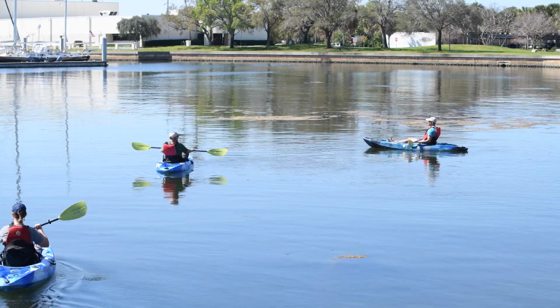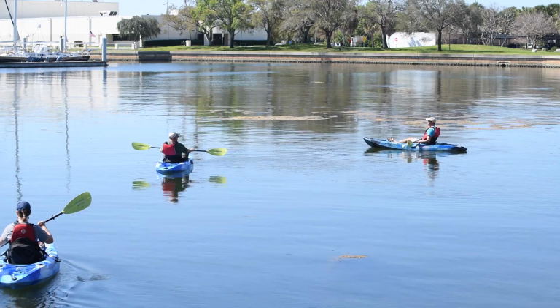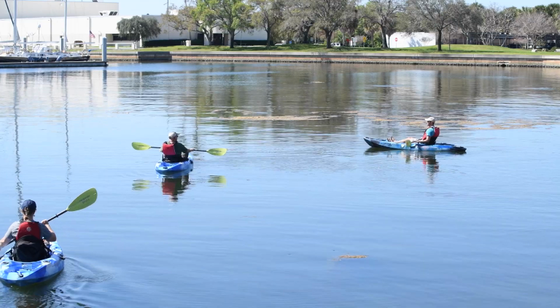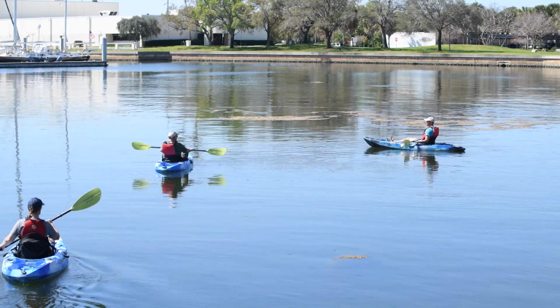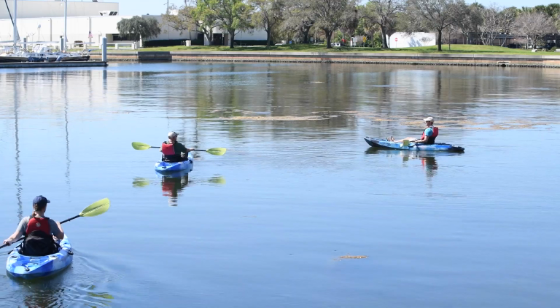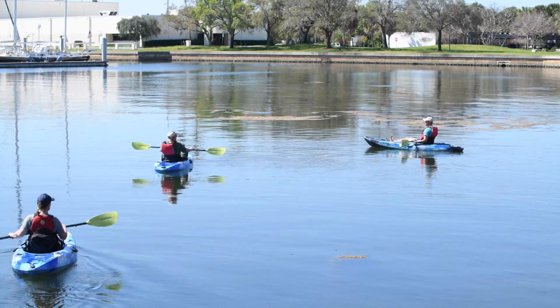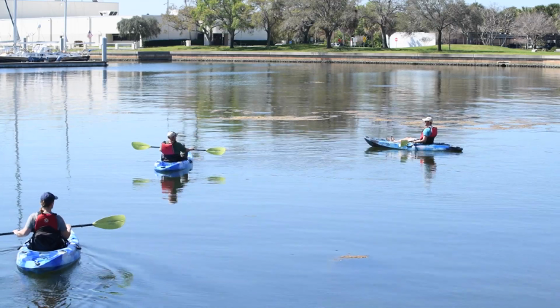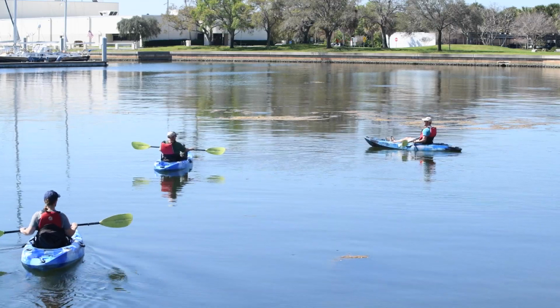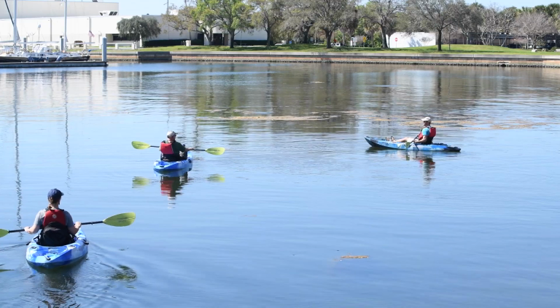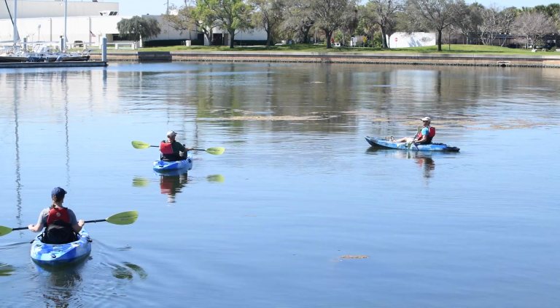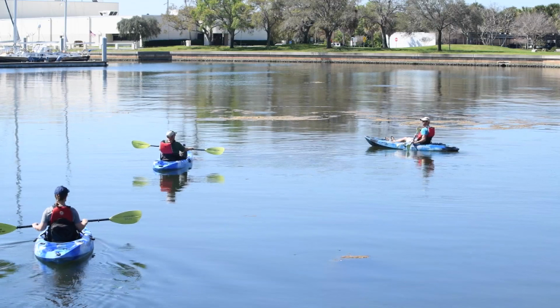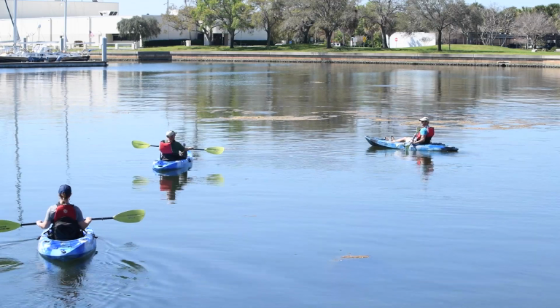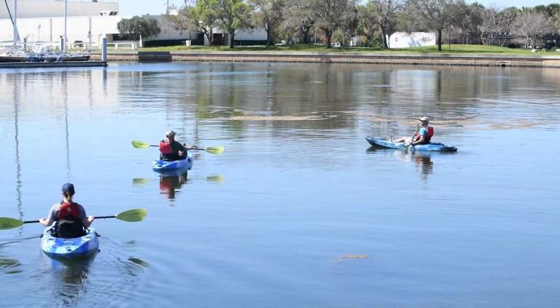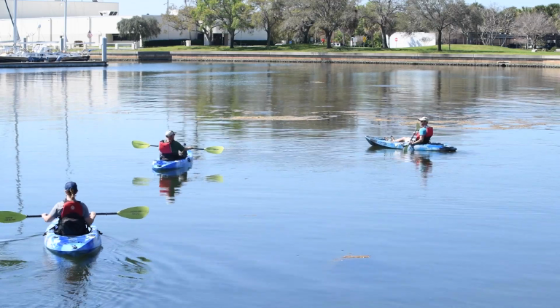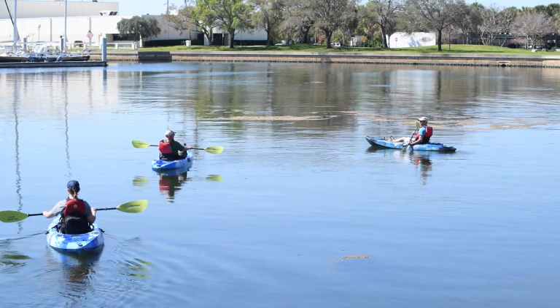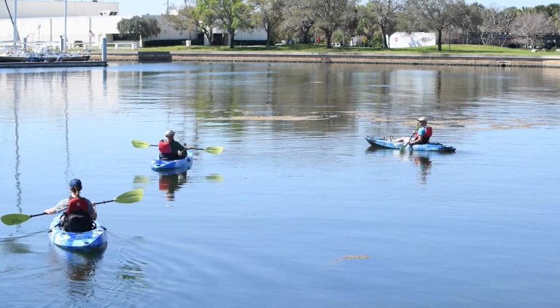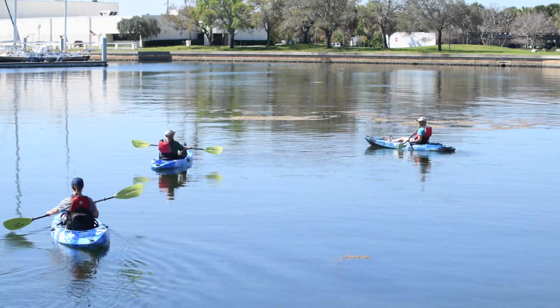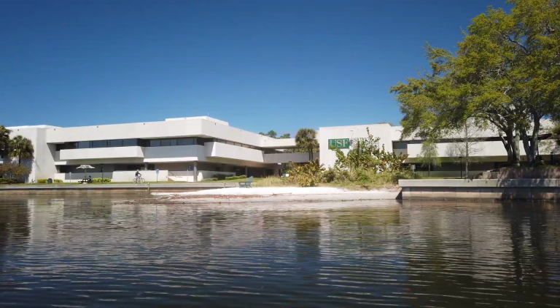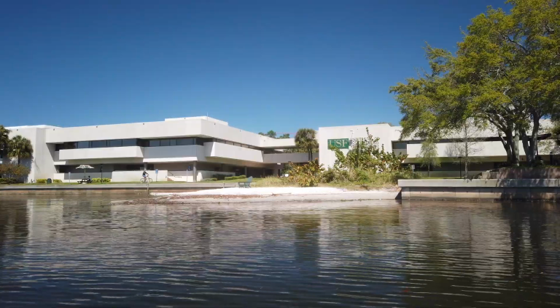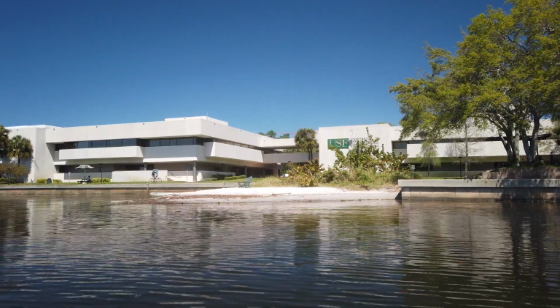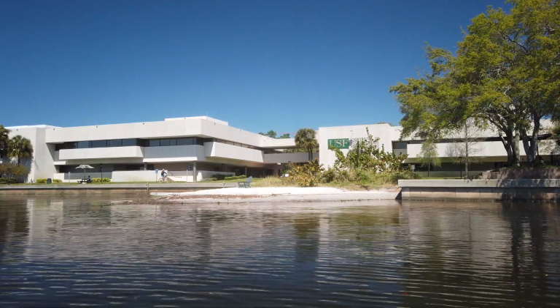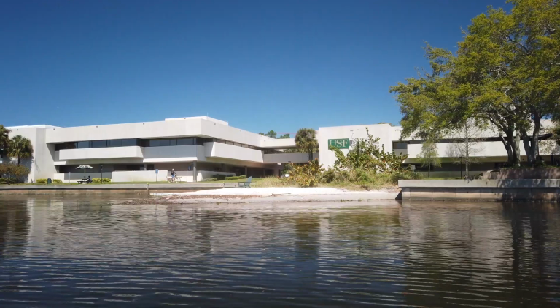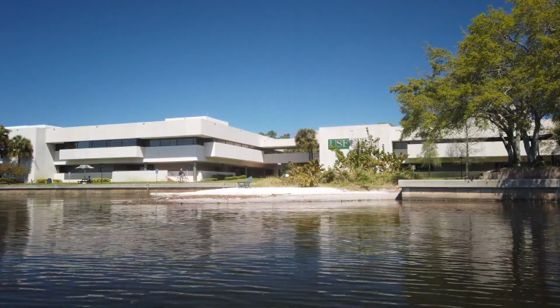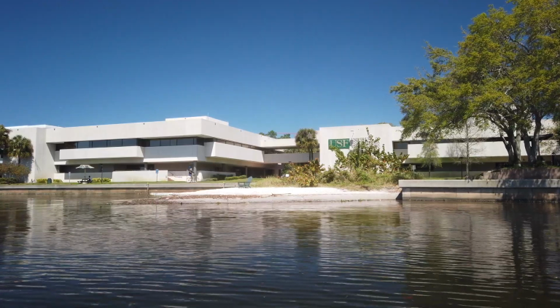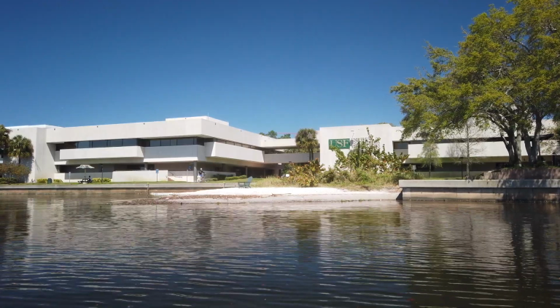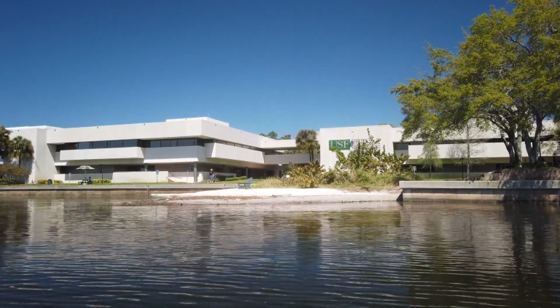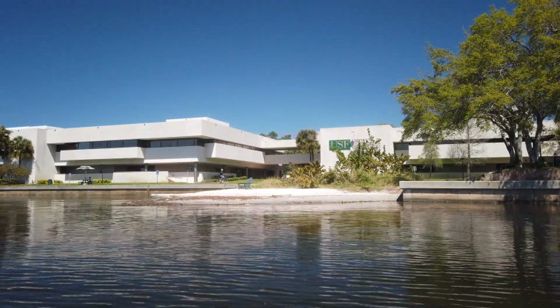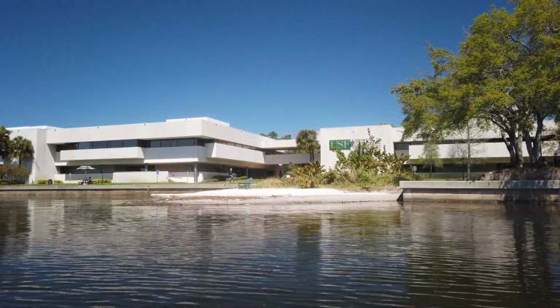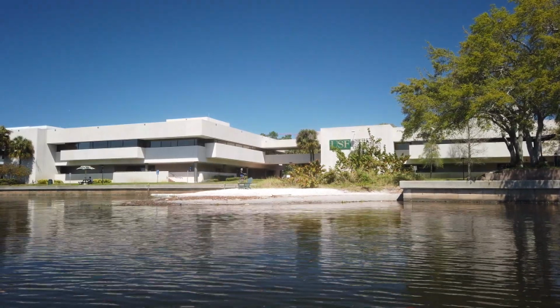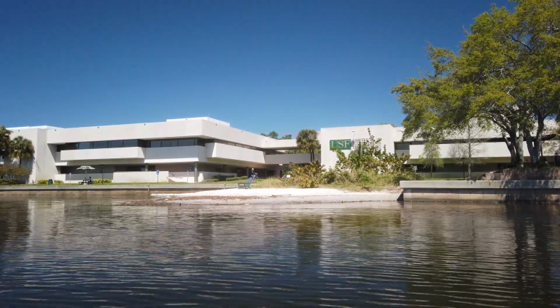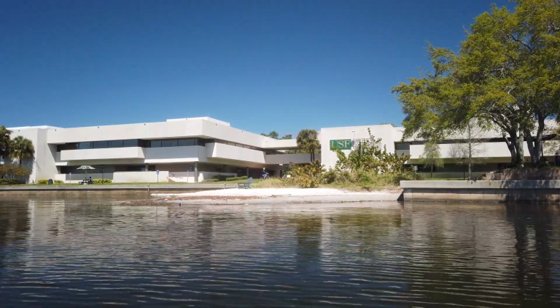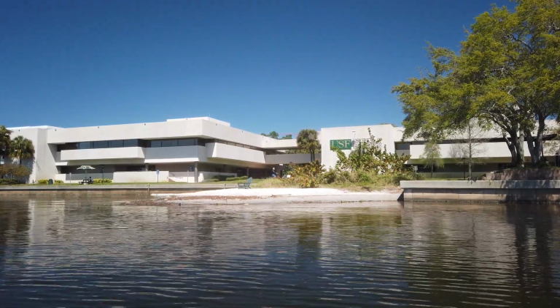We also have the resiliency that comes along with sustainability. Being a sustainable campus, you get to be more resilient to climate risks.